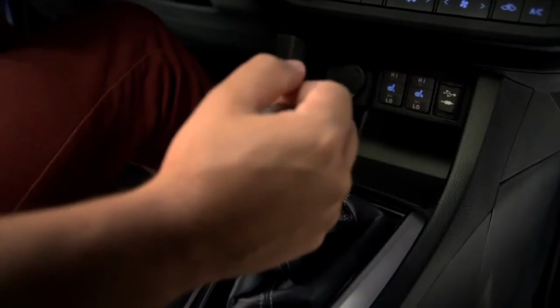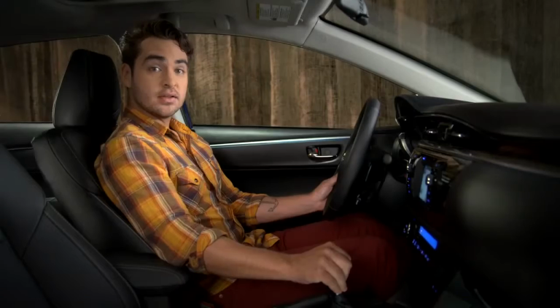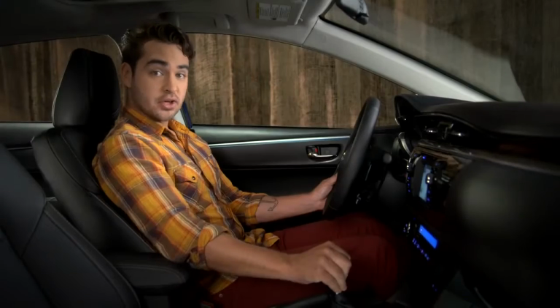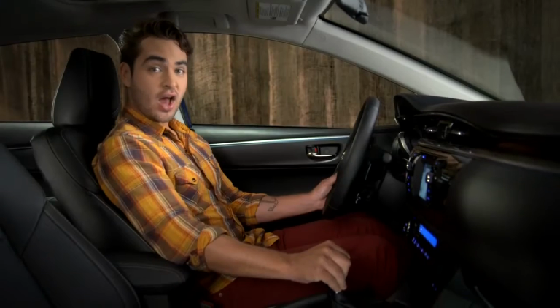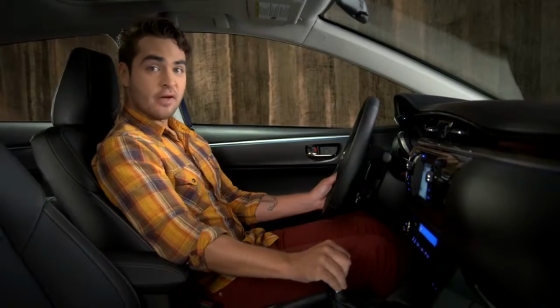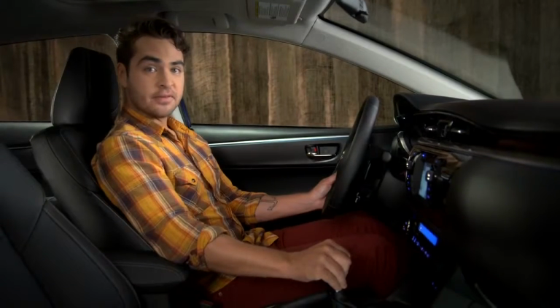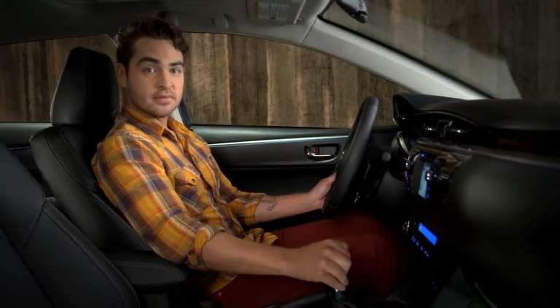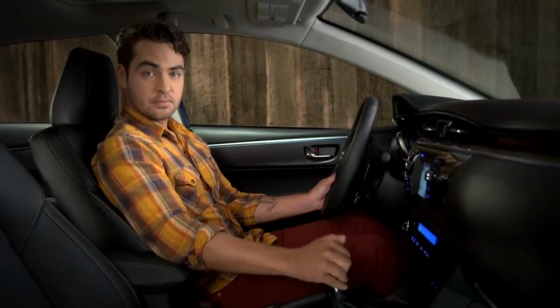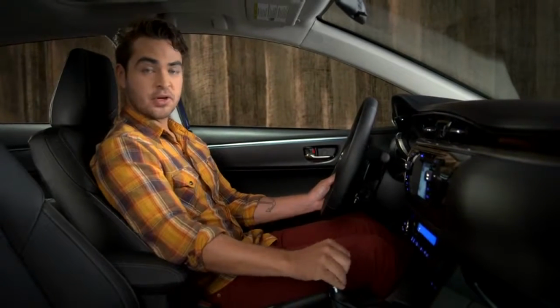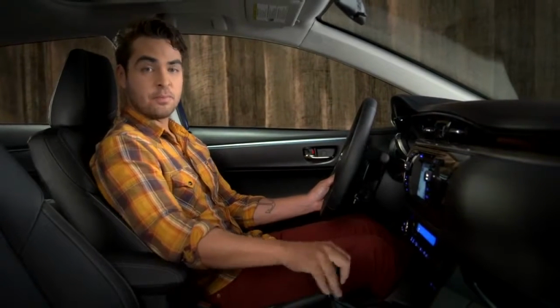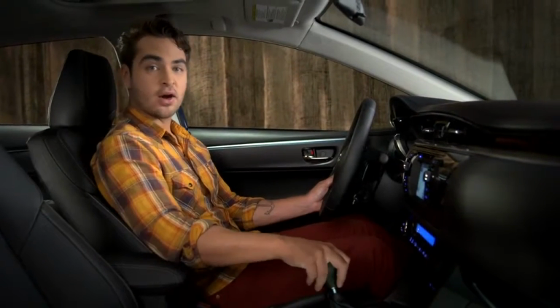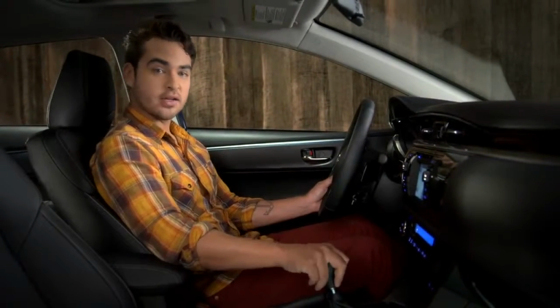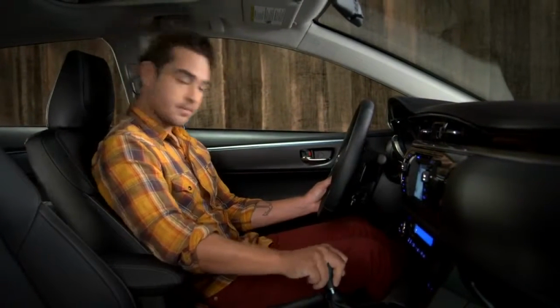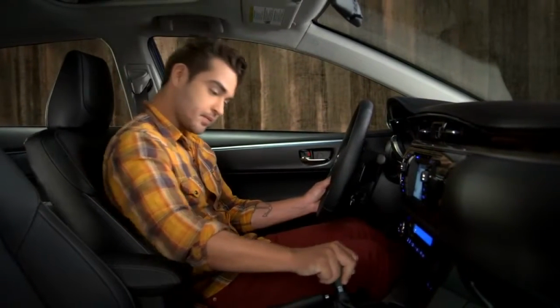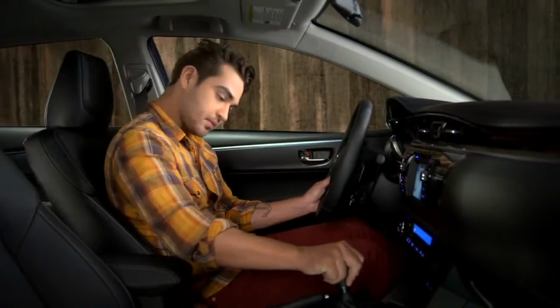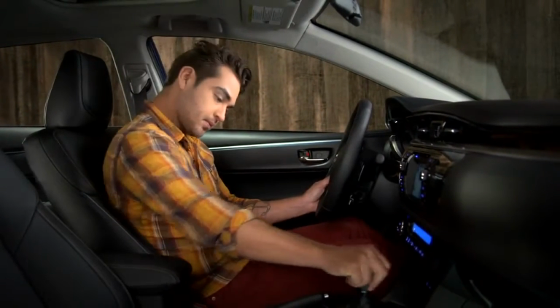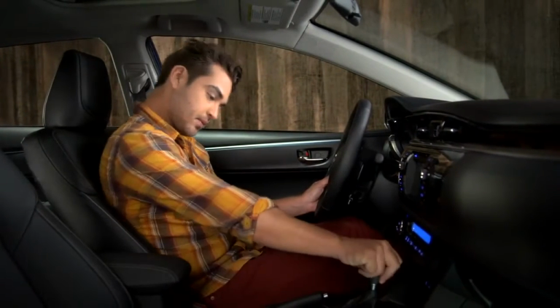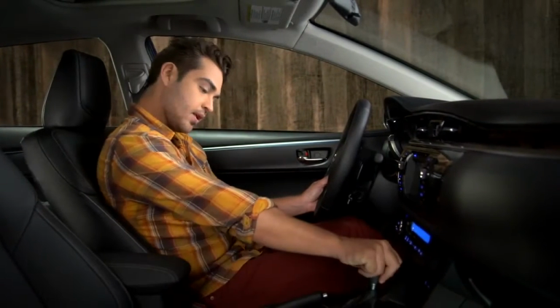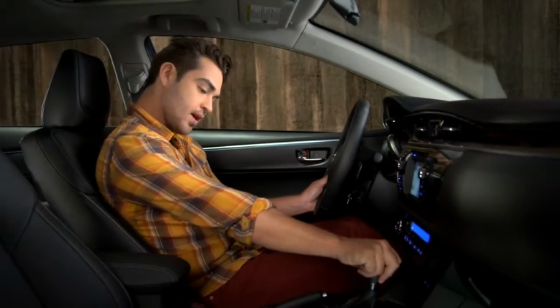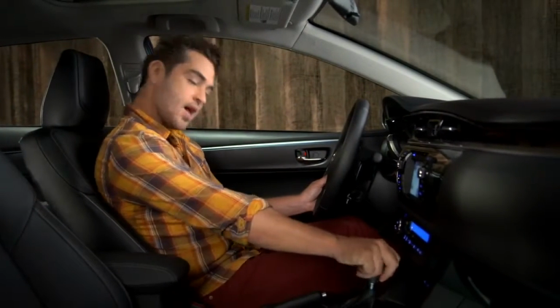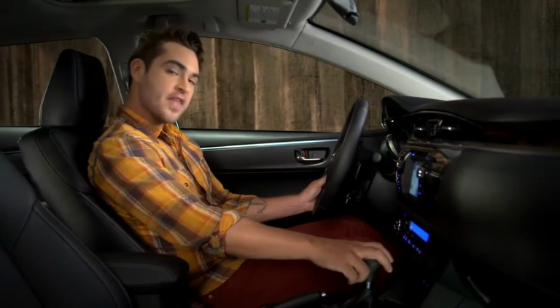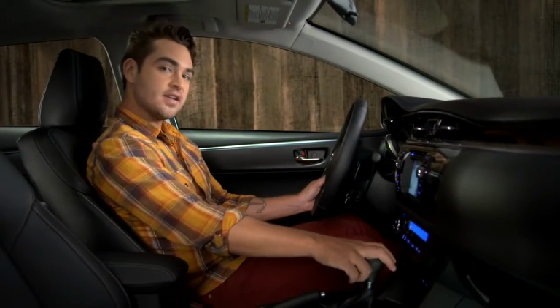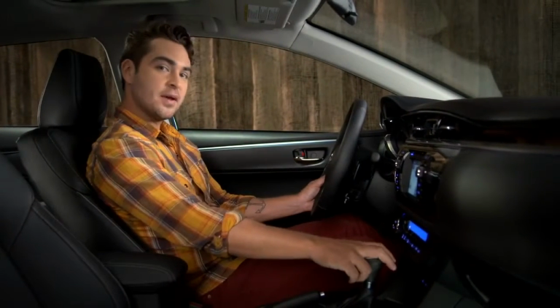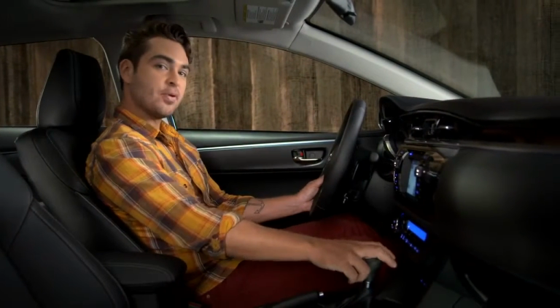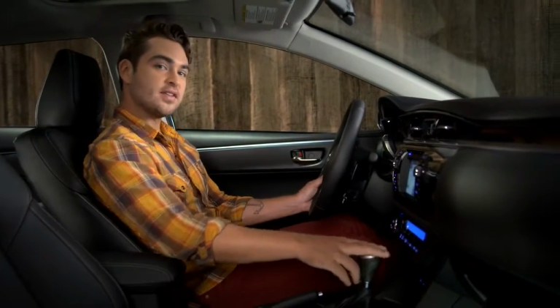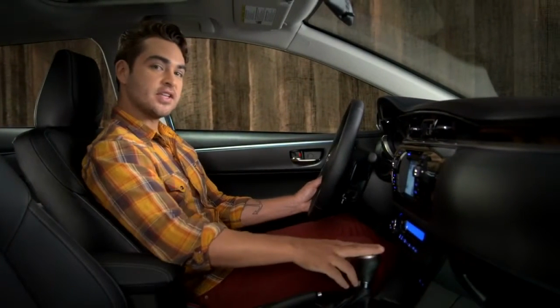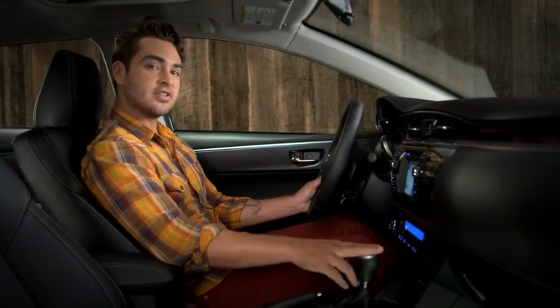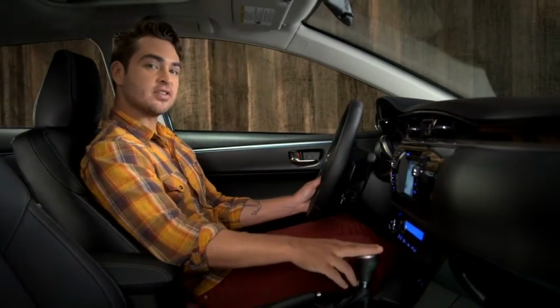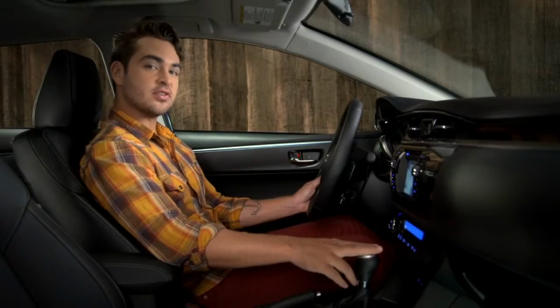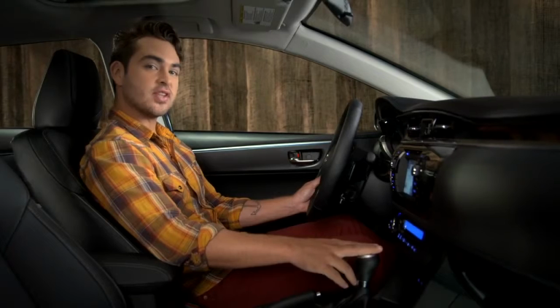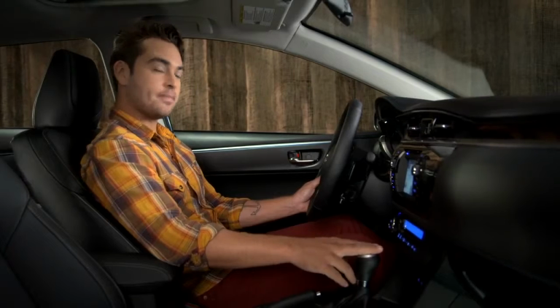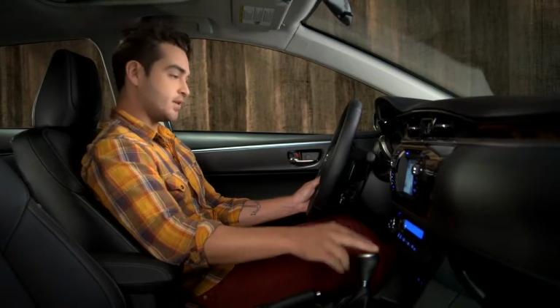To turn it off, put it in park. Then, press the engine start stop button.